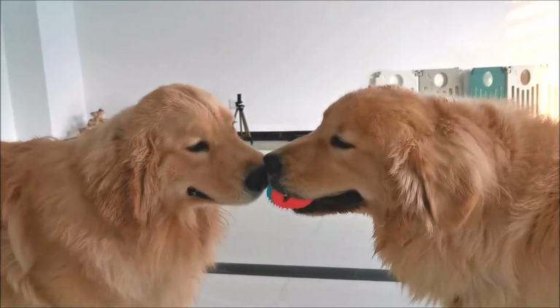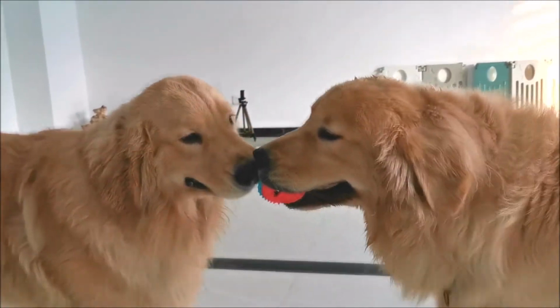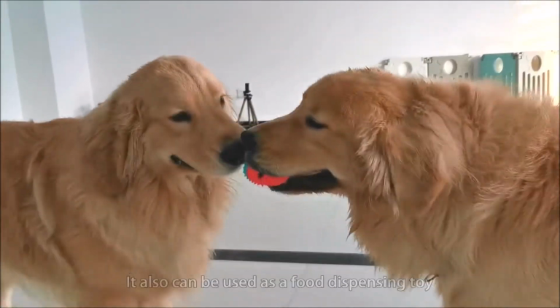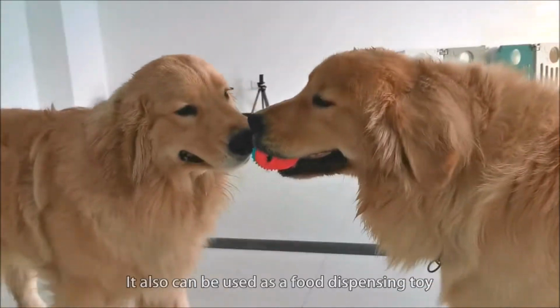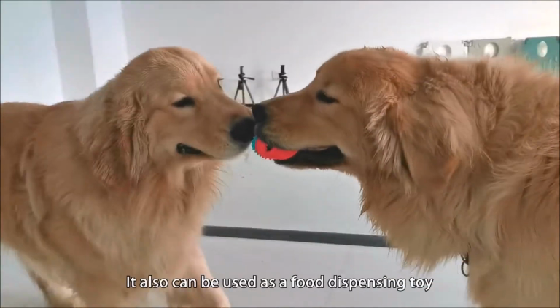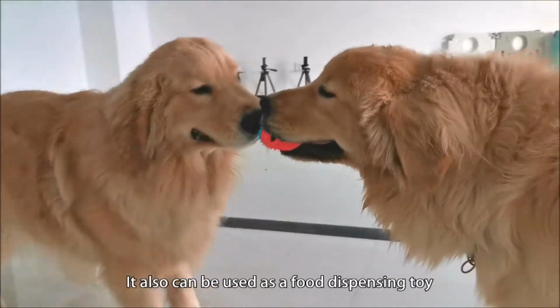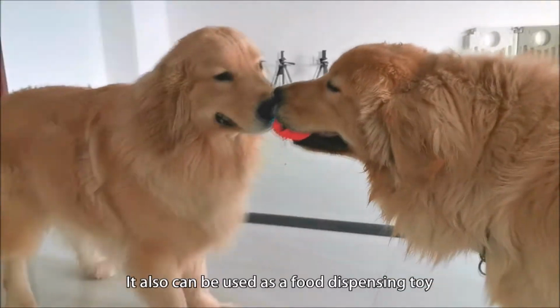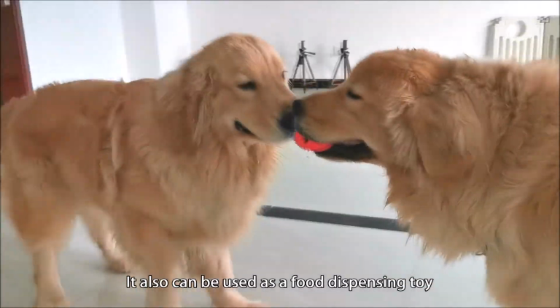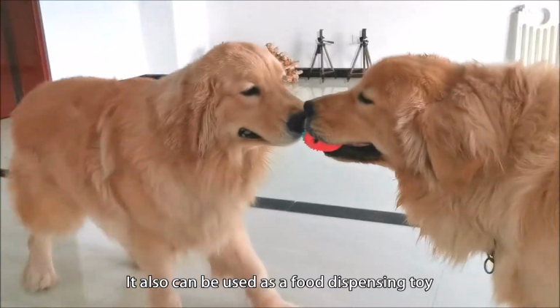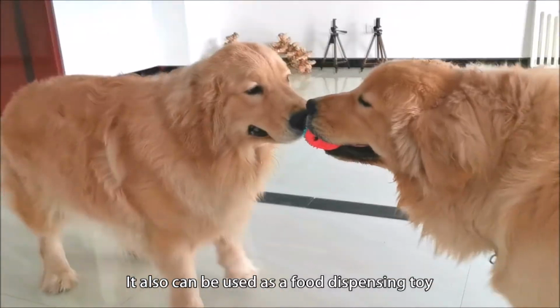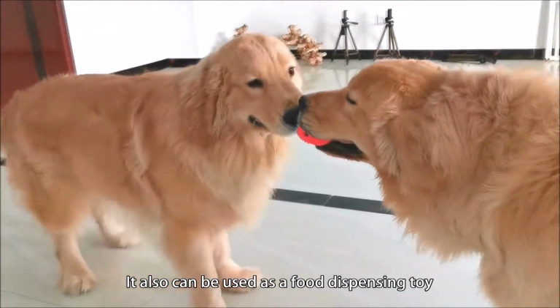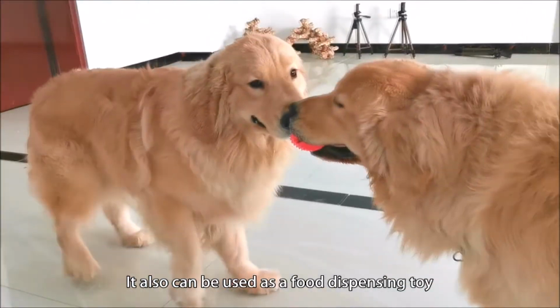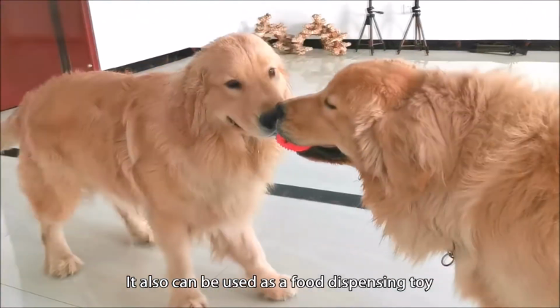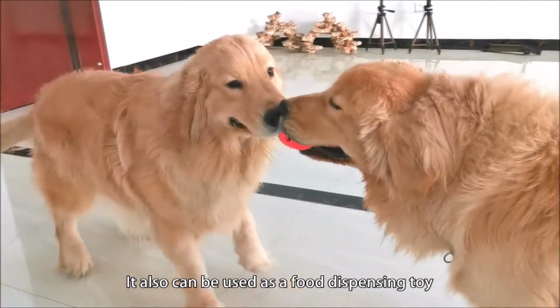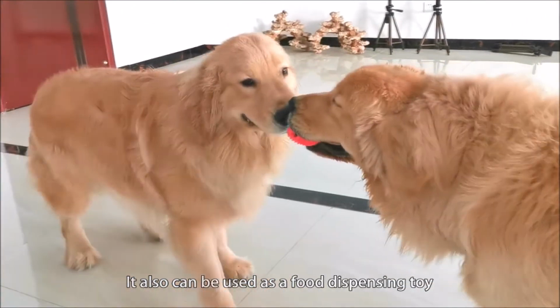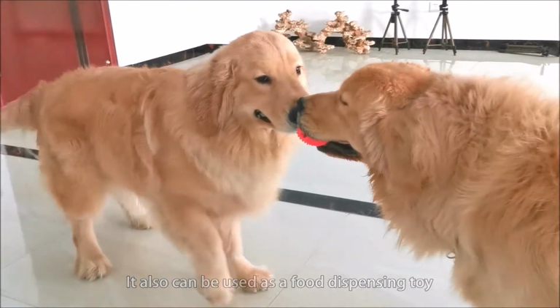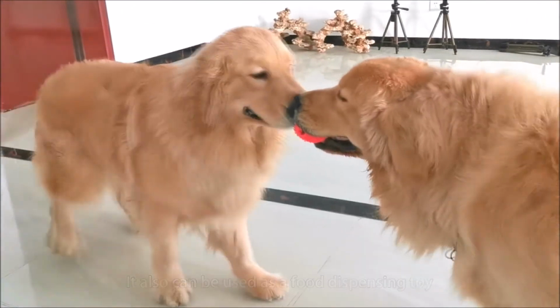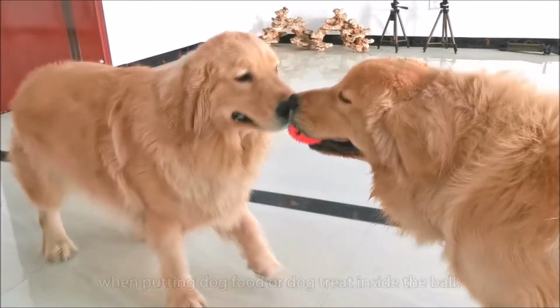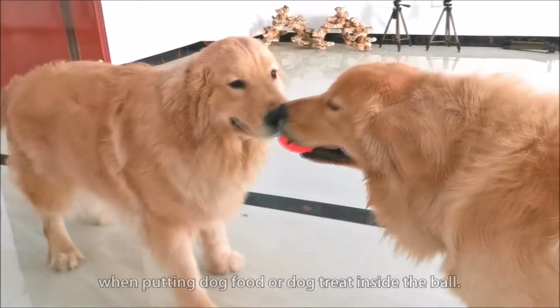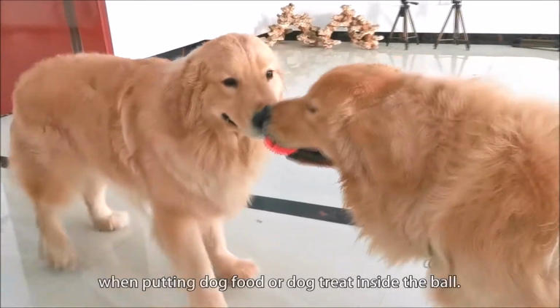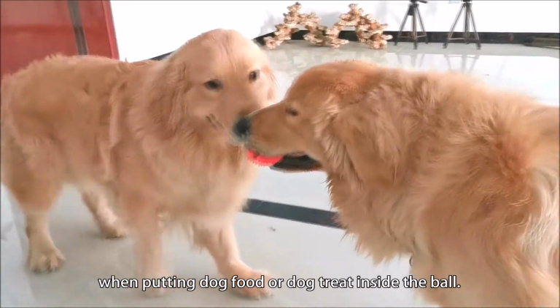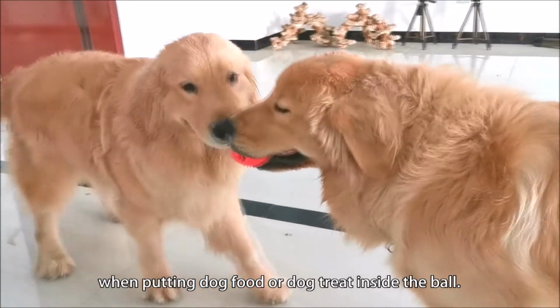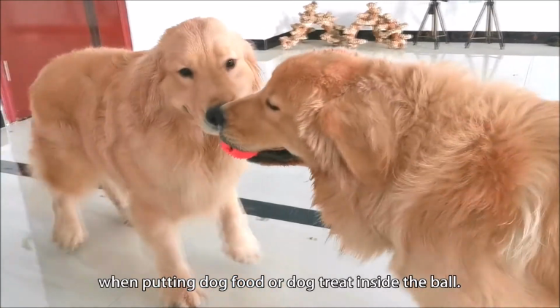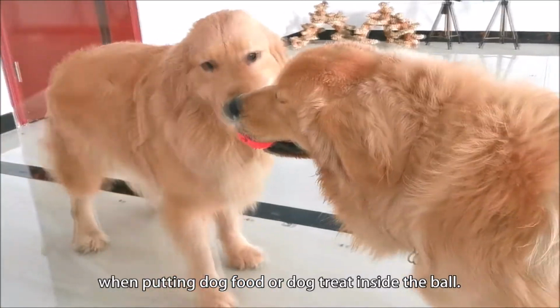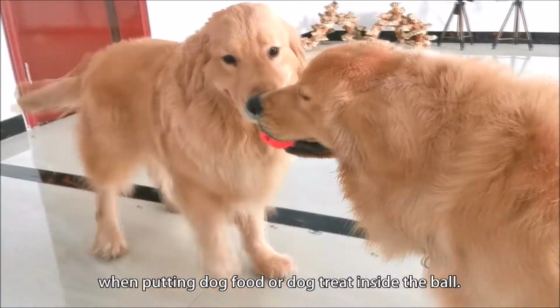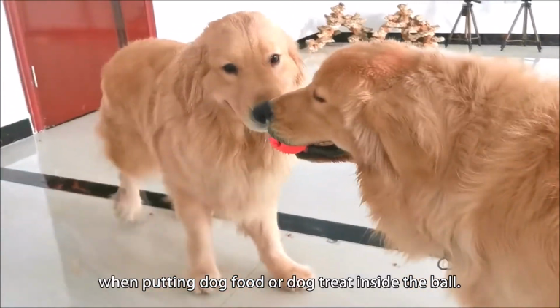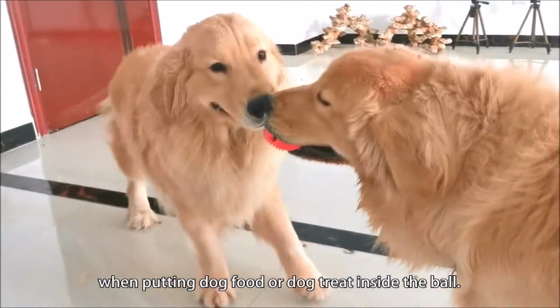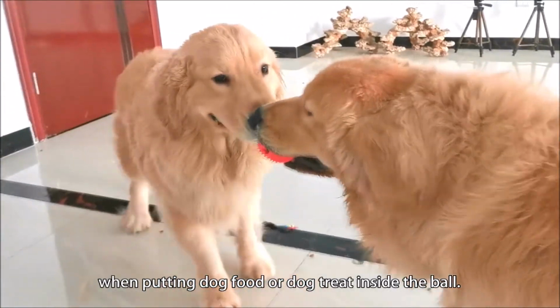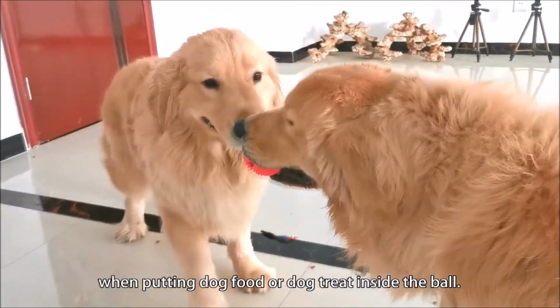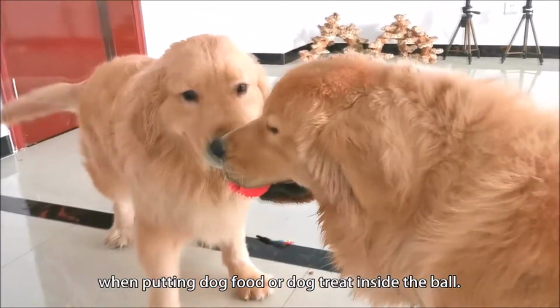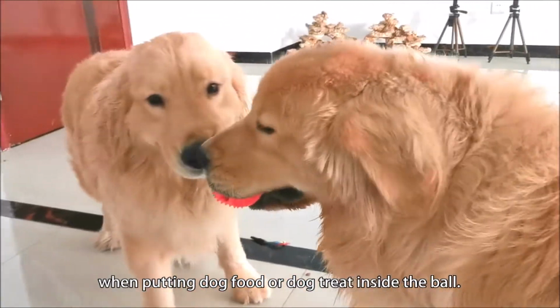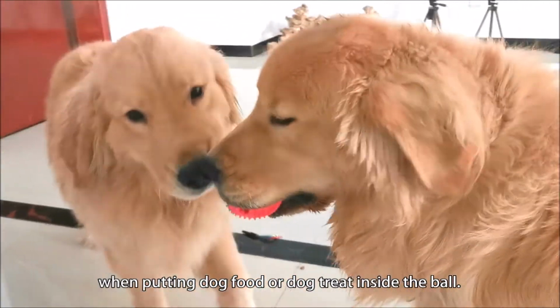It also can be used as a food dispensing toy, when putting dog food or dog treats inside the ball.